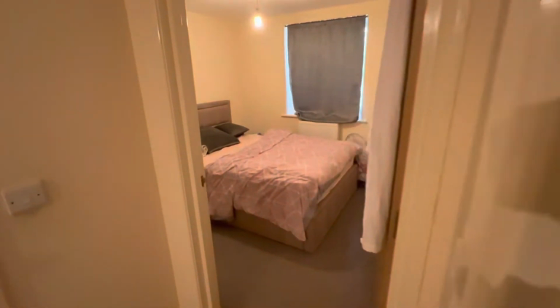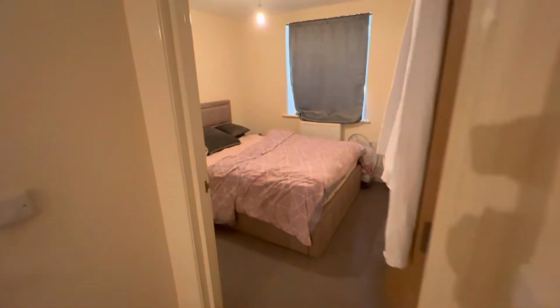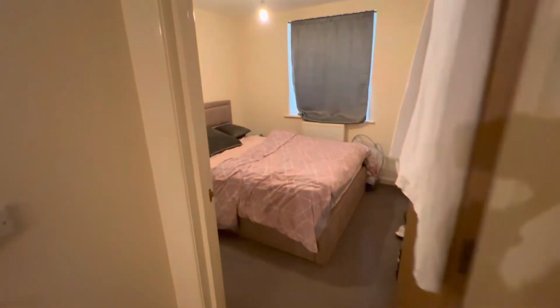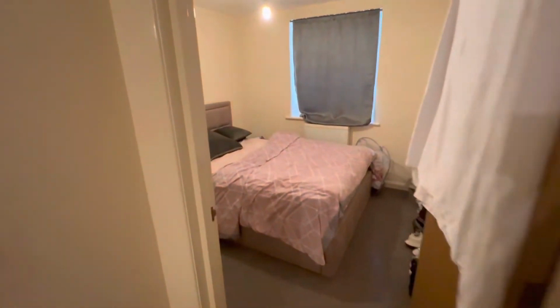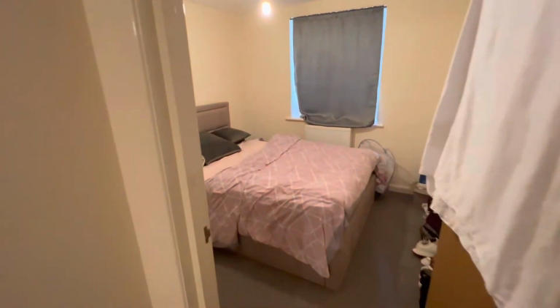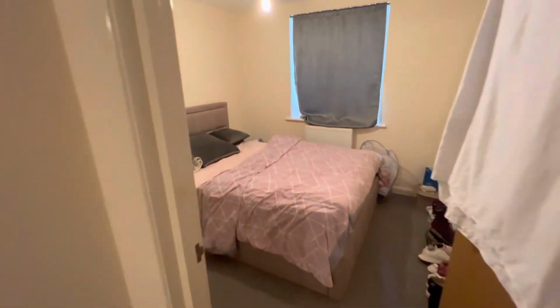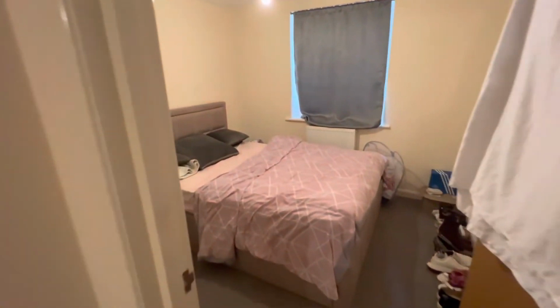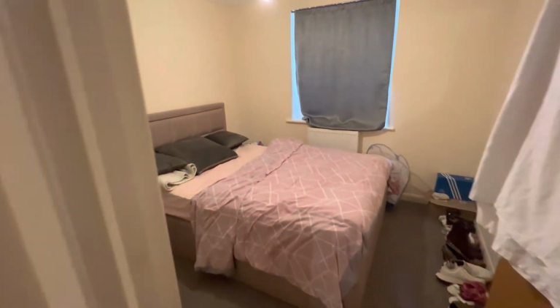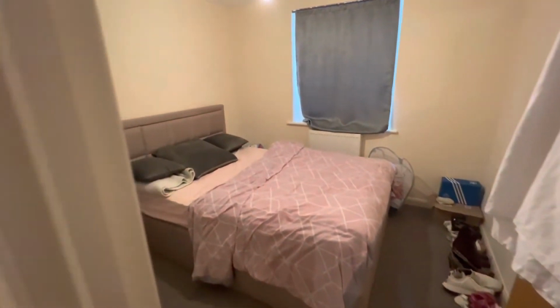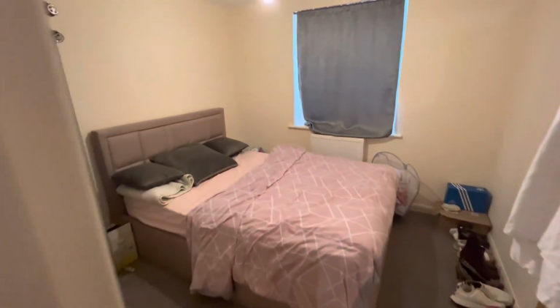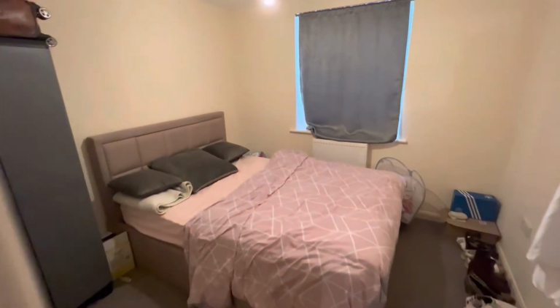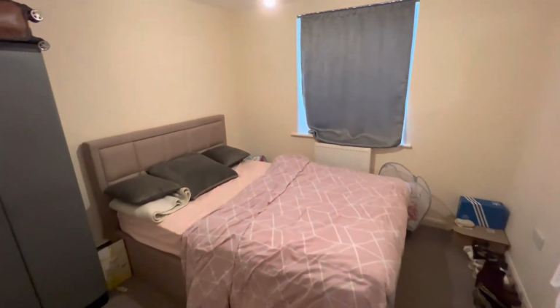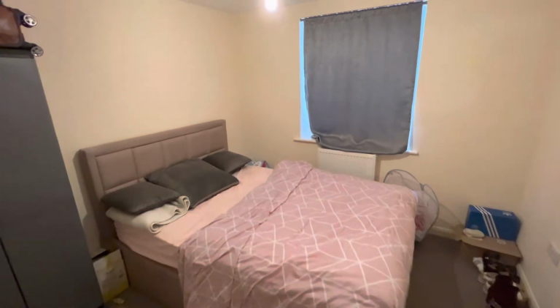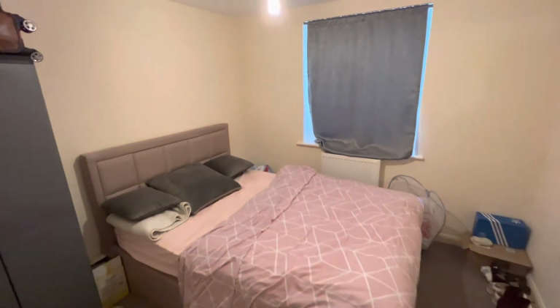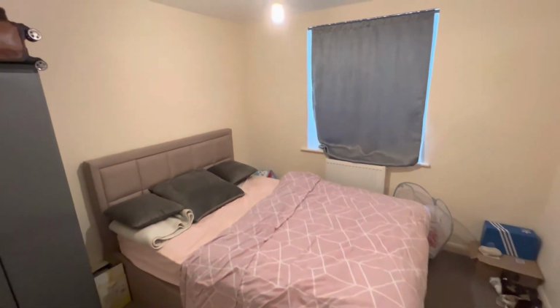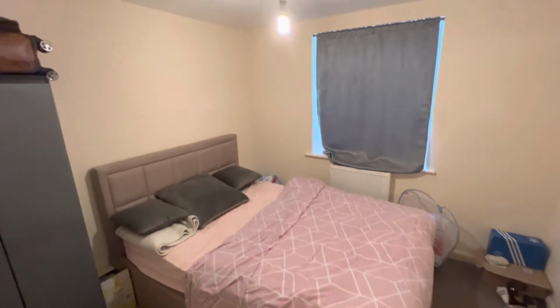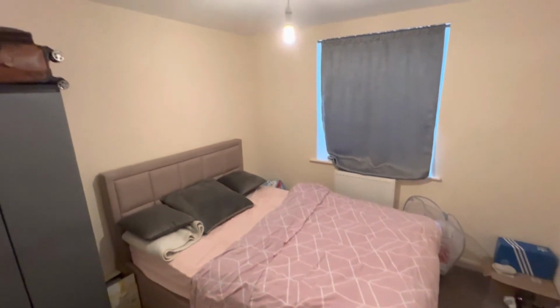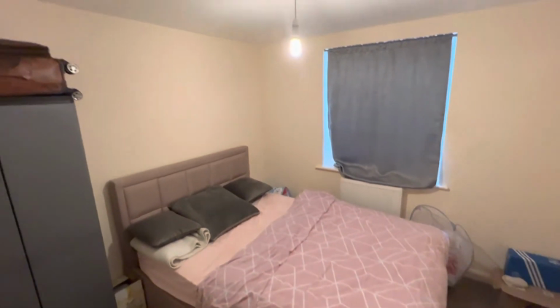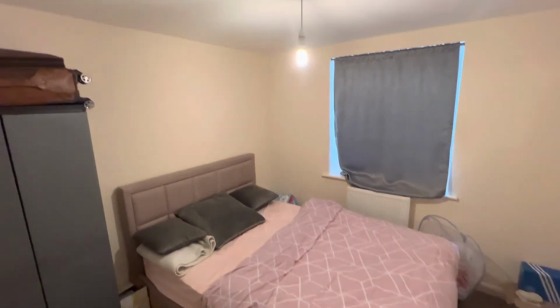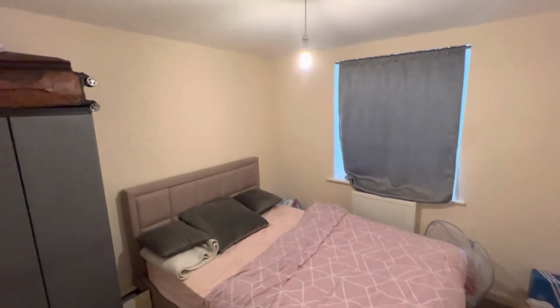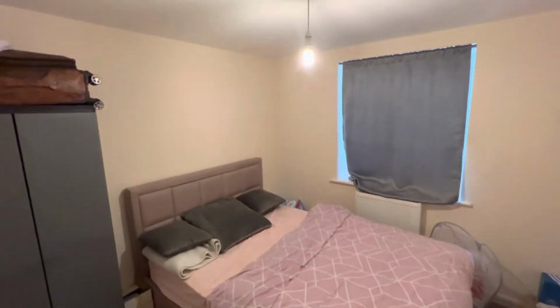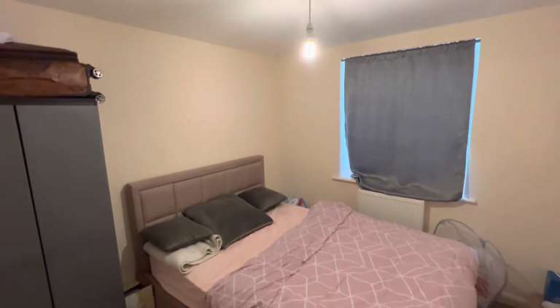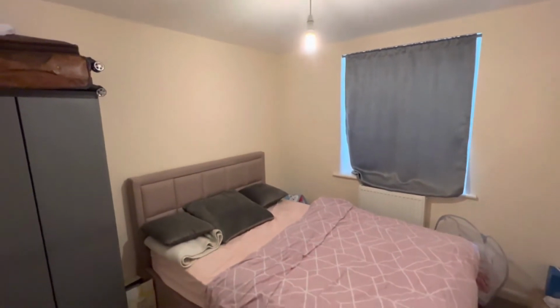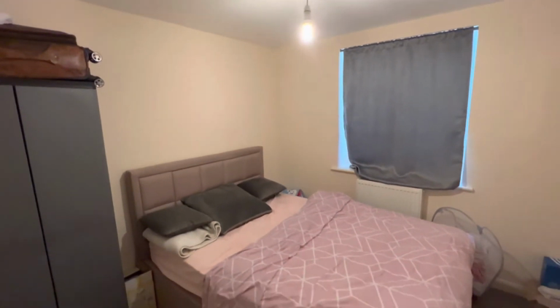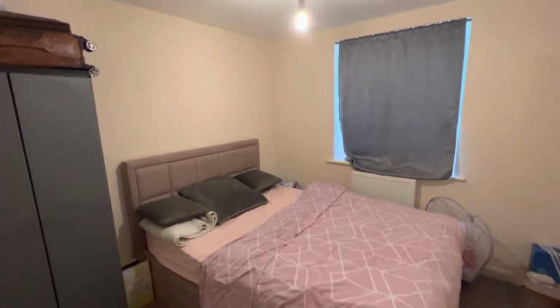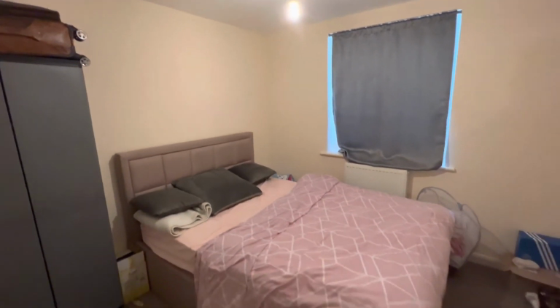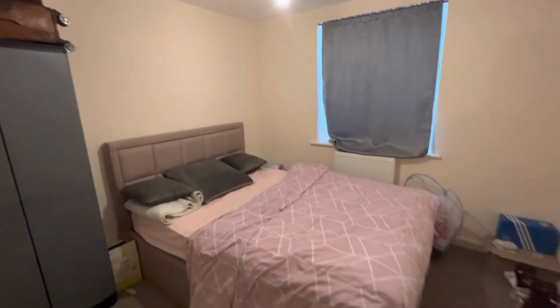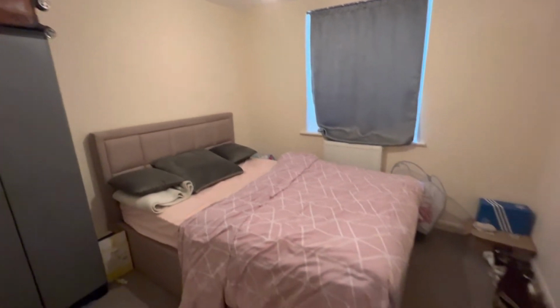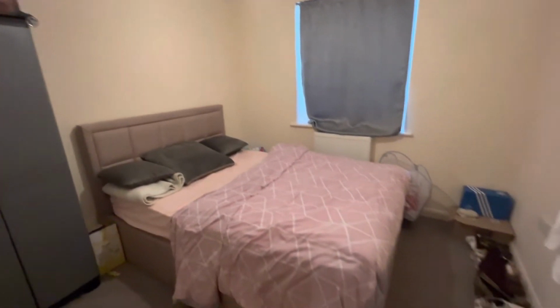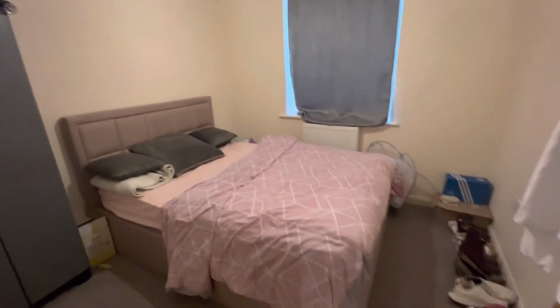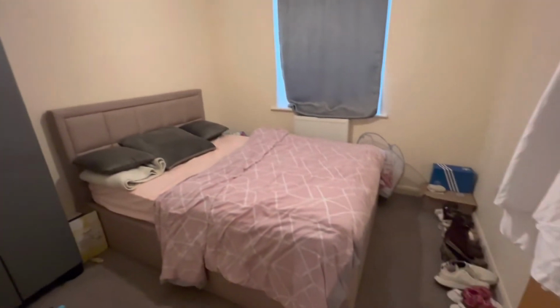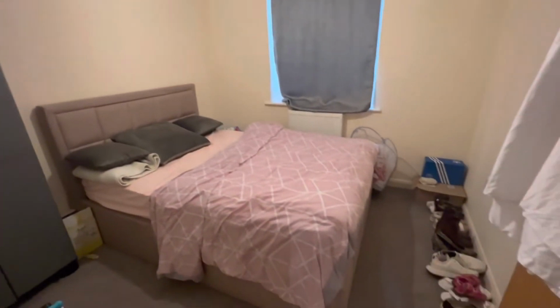And right next door is the second bedroom, which again has a window looking out to the front of the property as well.